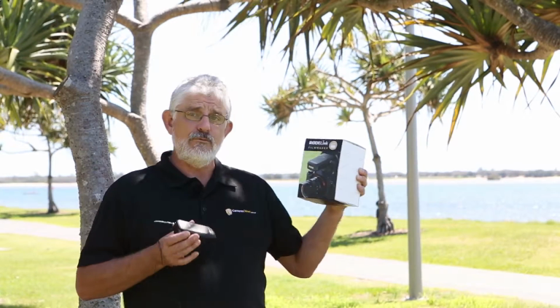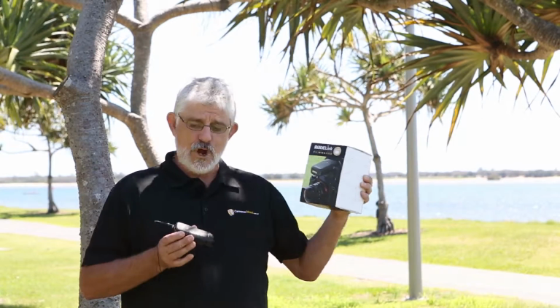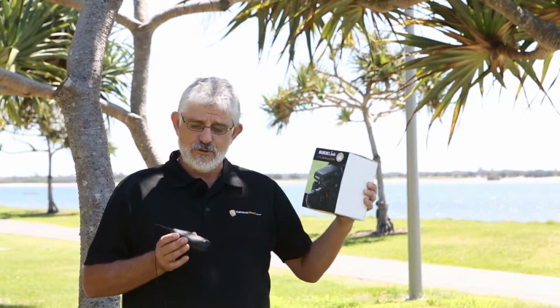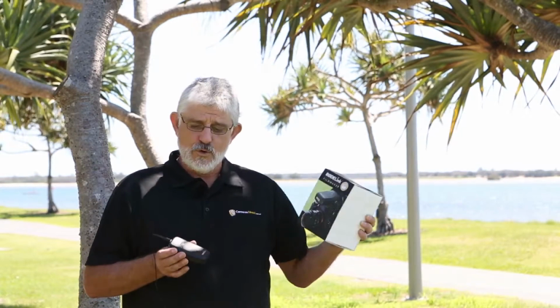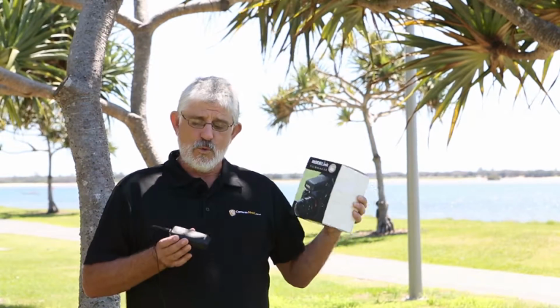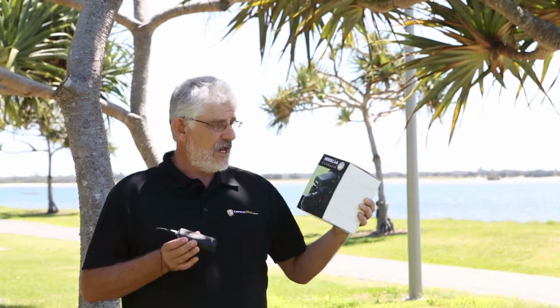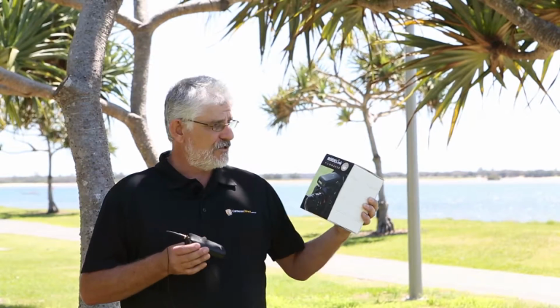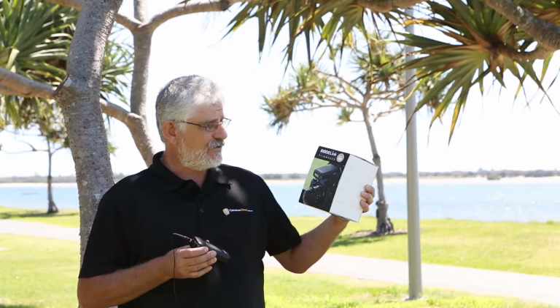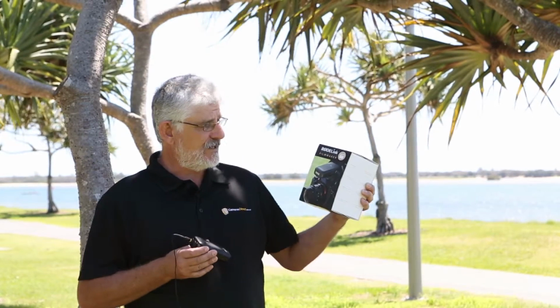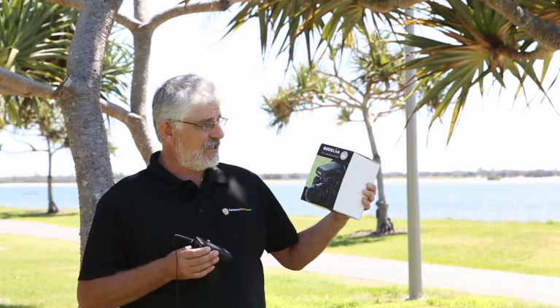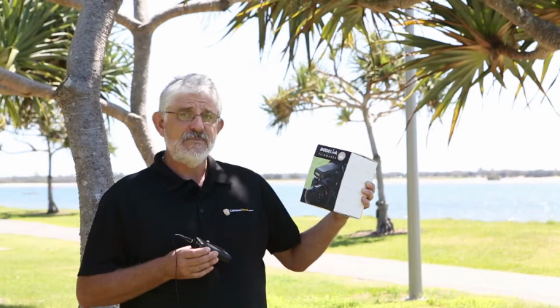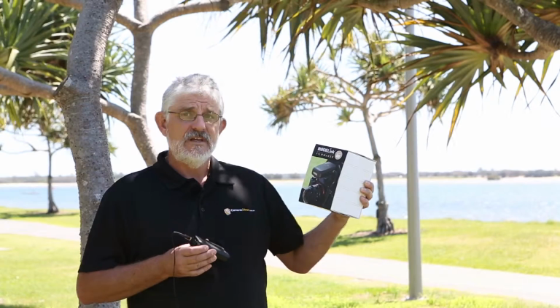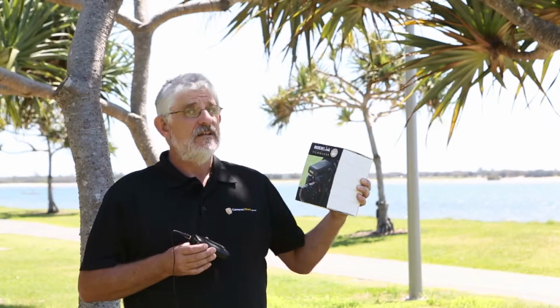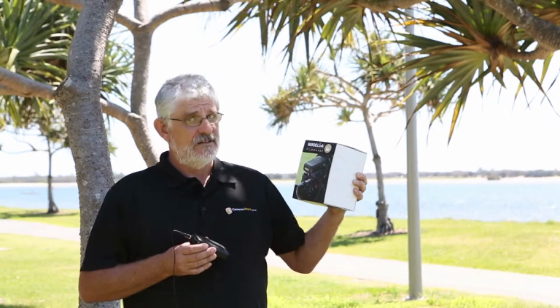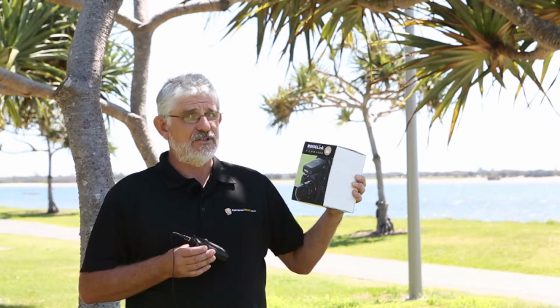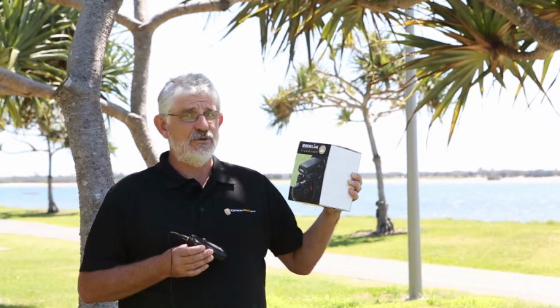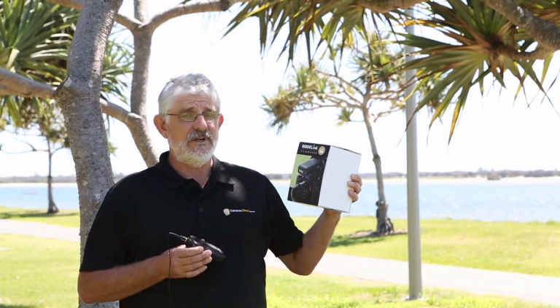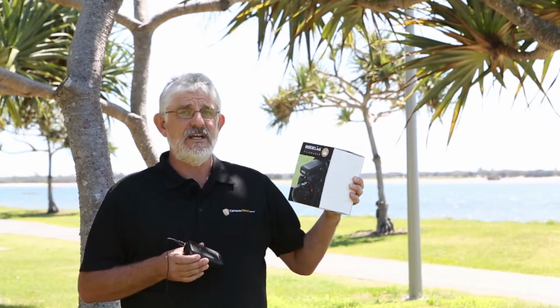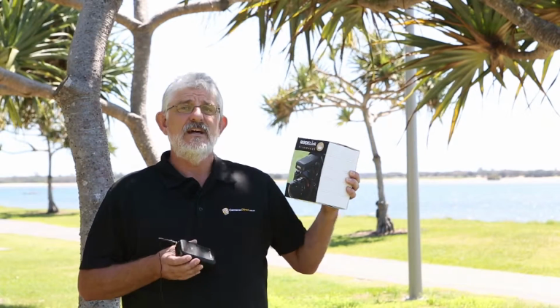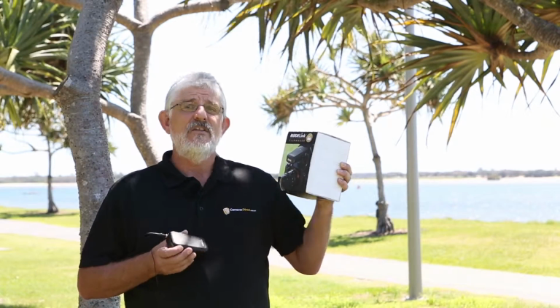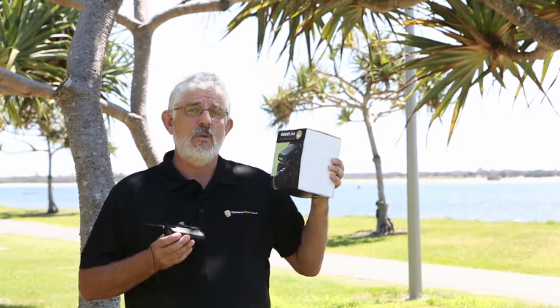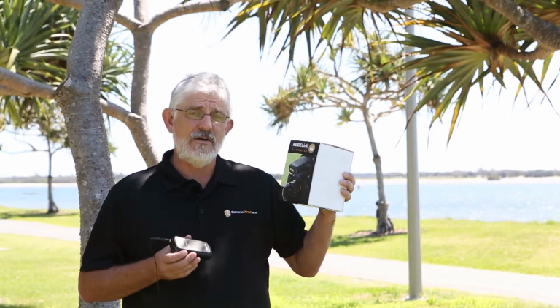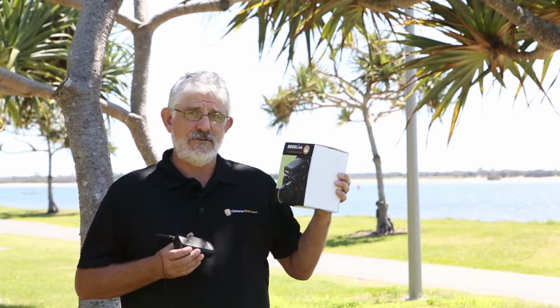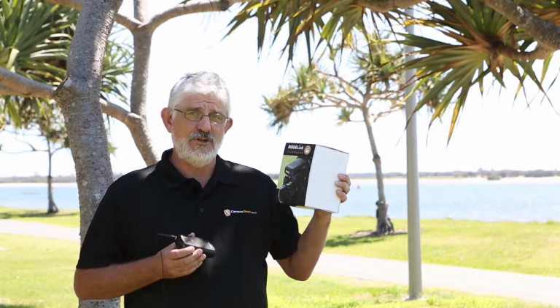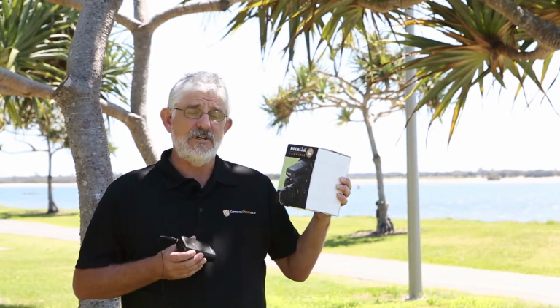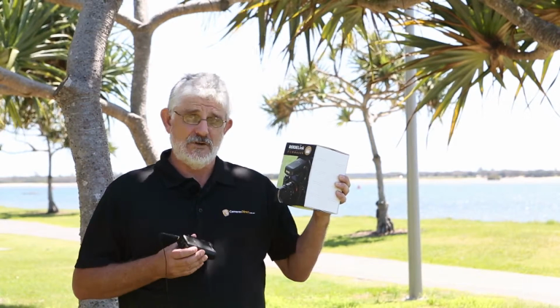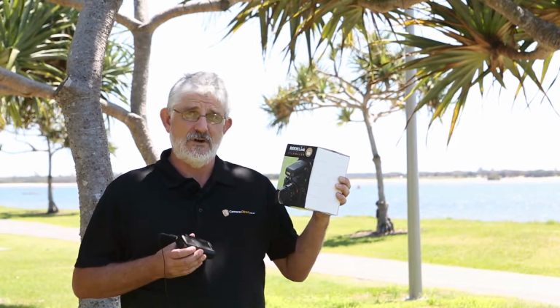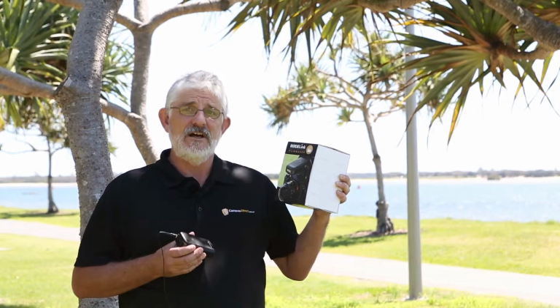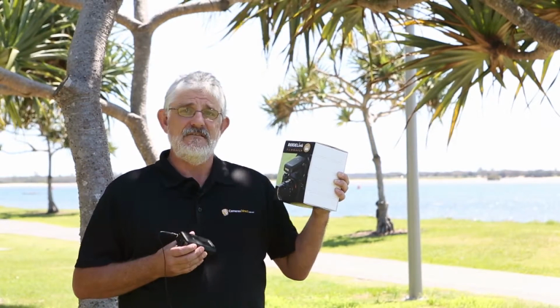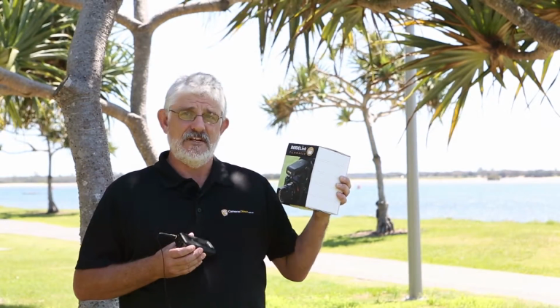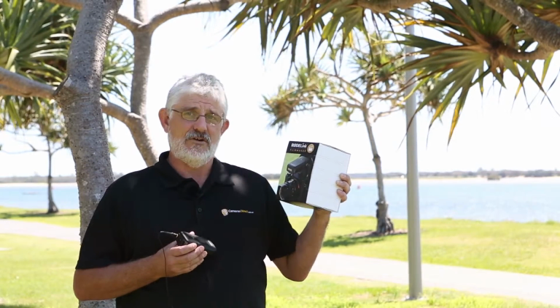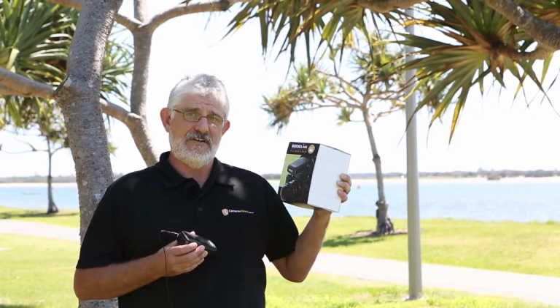The Rode Wireless Film Kit — this could be the one for you if you're a videographer.